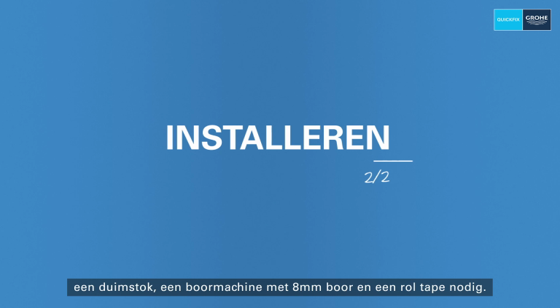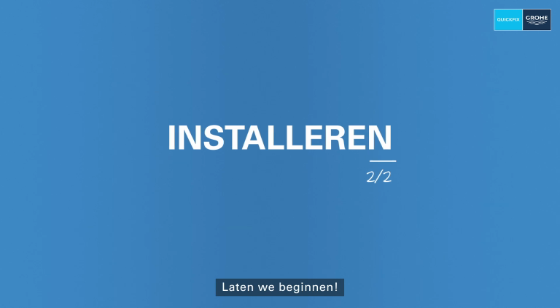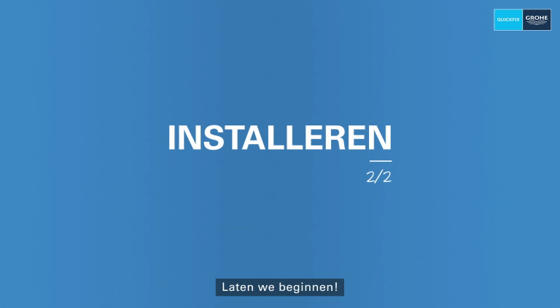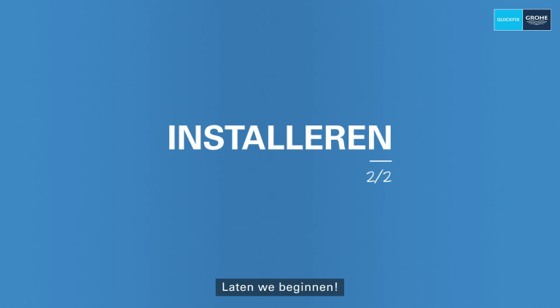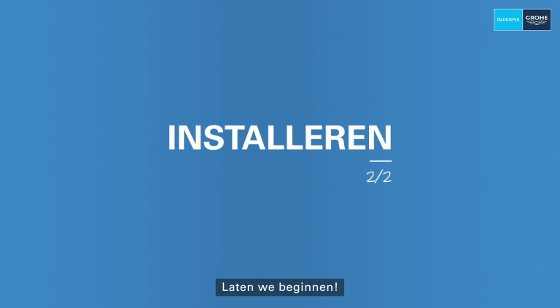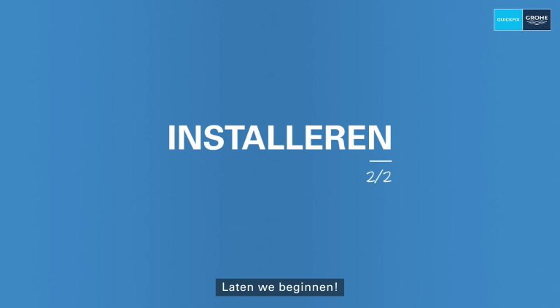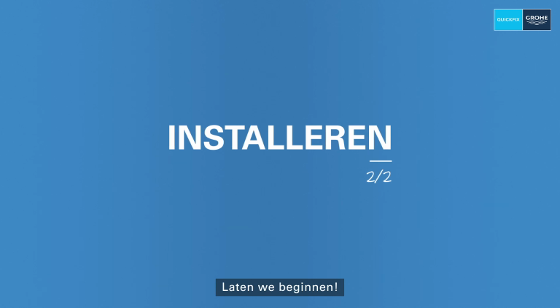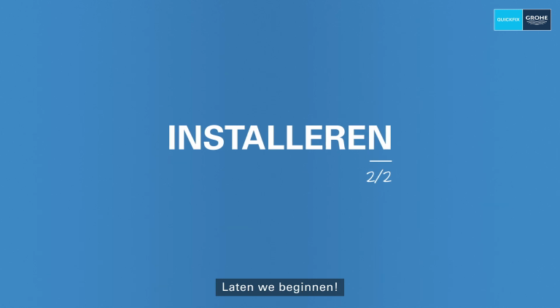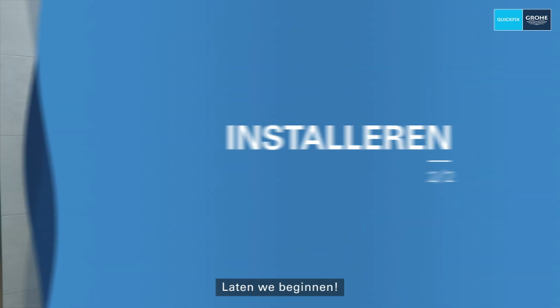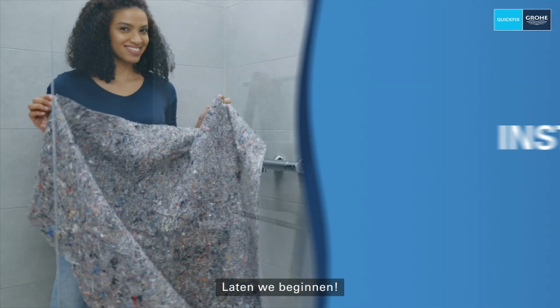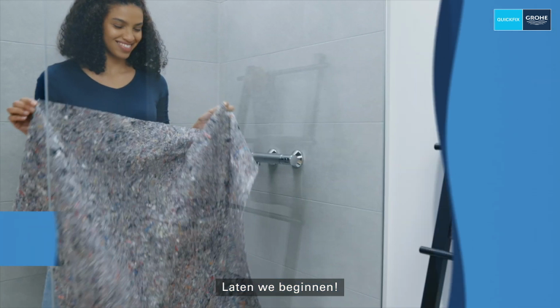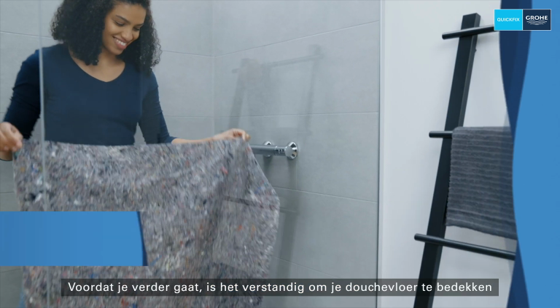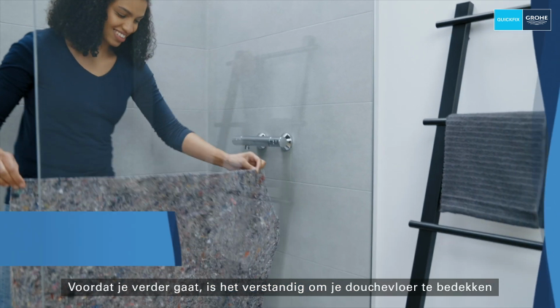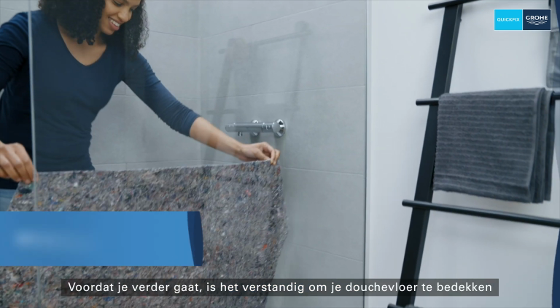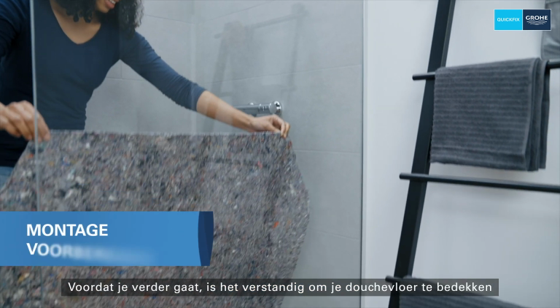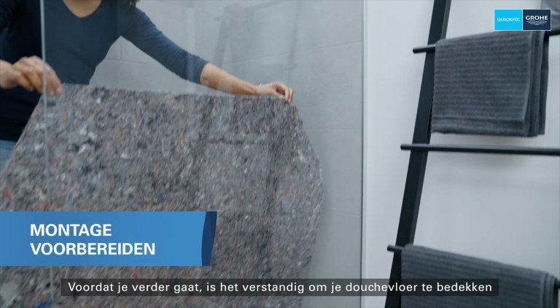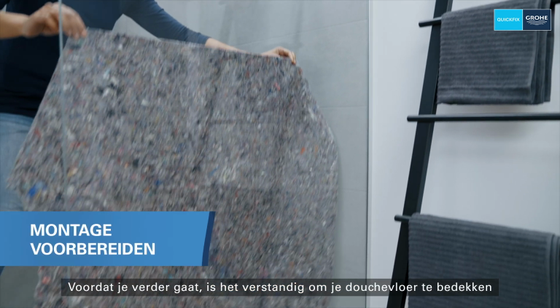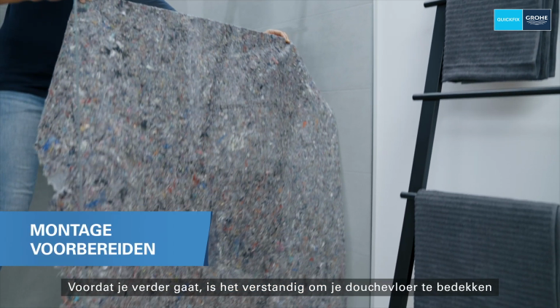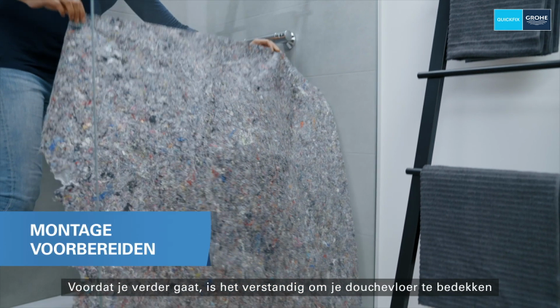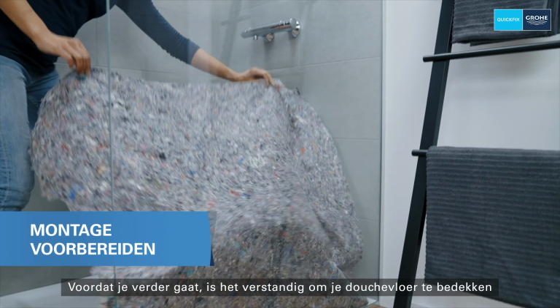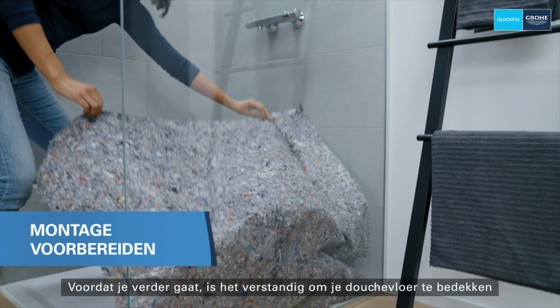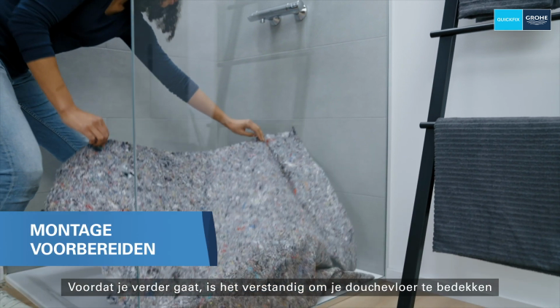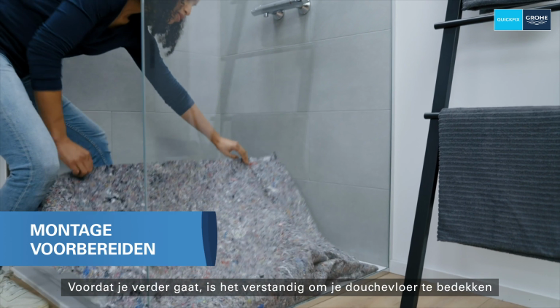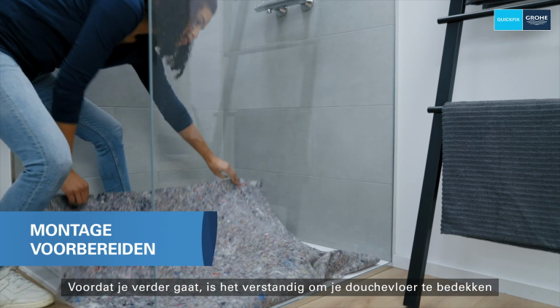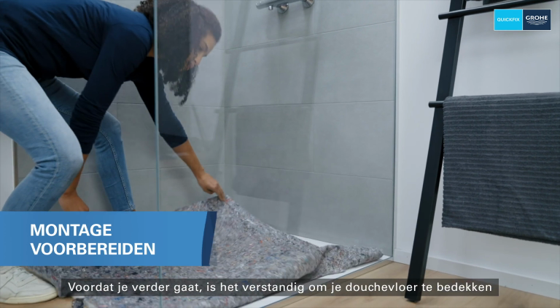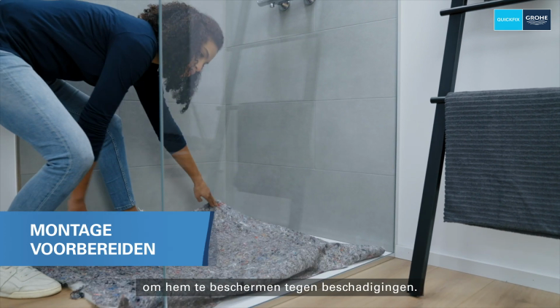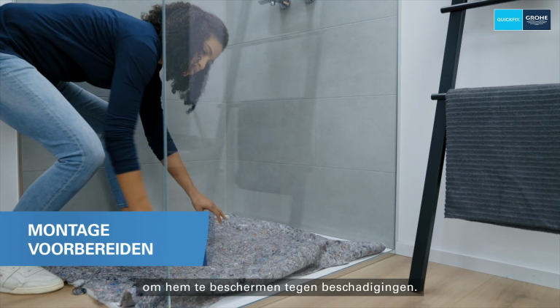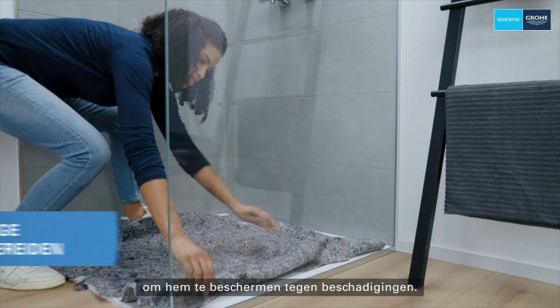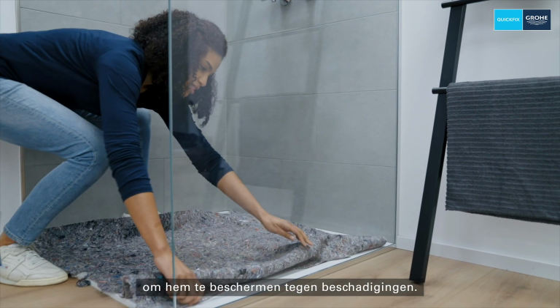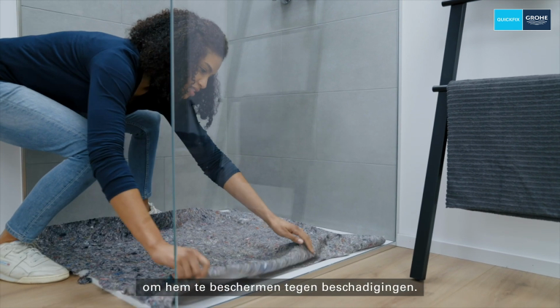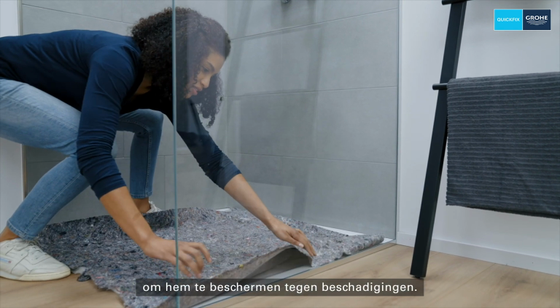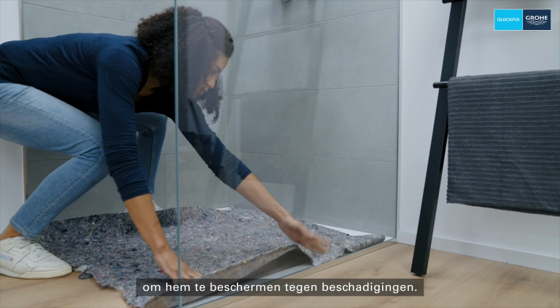Let's get started. Before continuing, you should cover your shower floor to protect it from getting damaged.